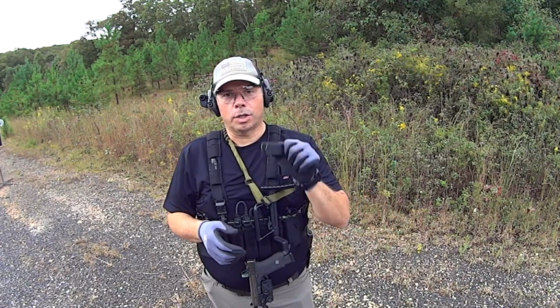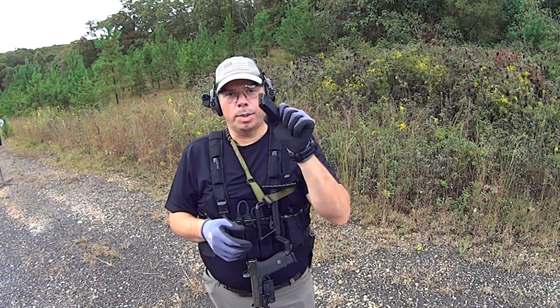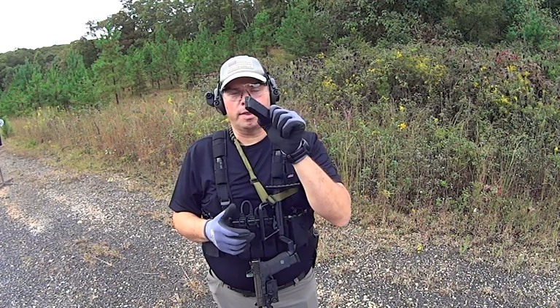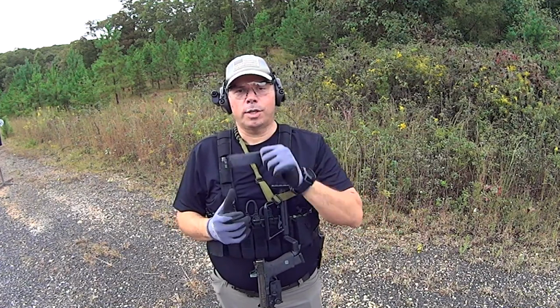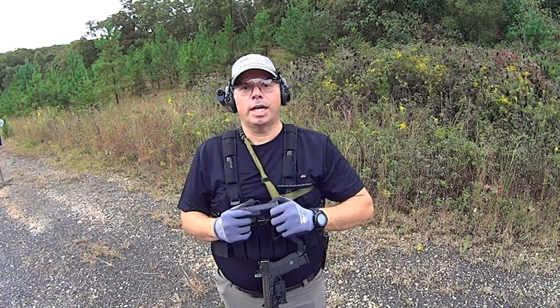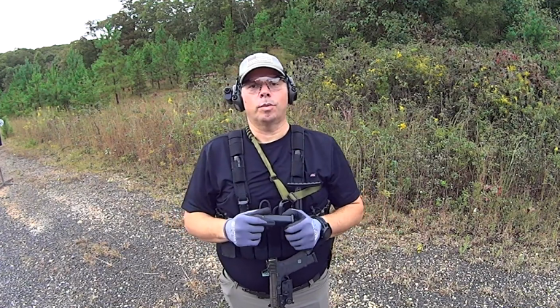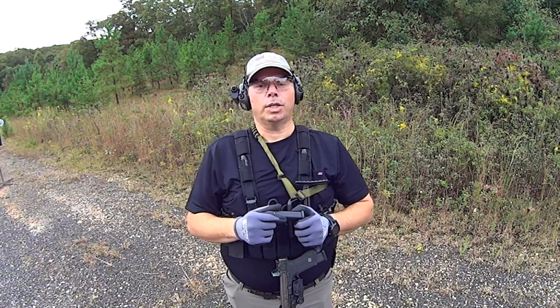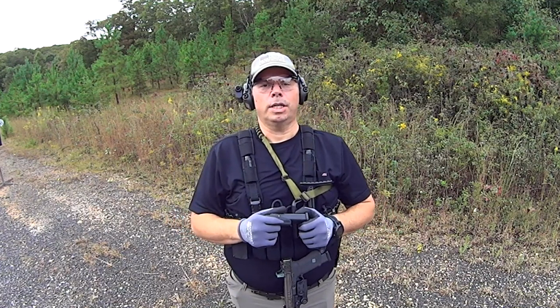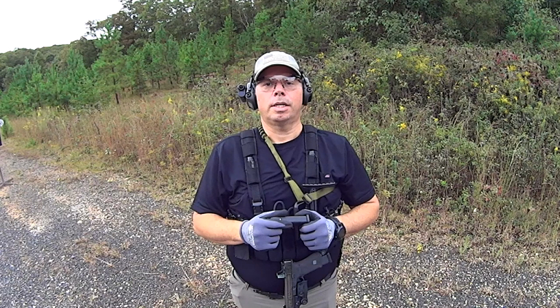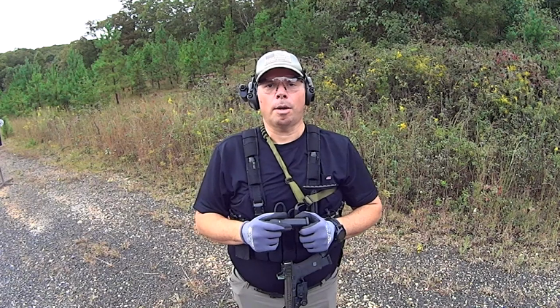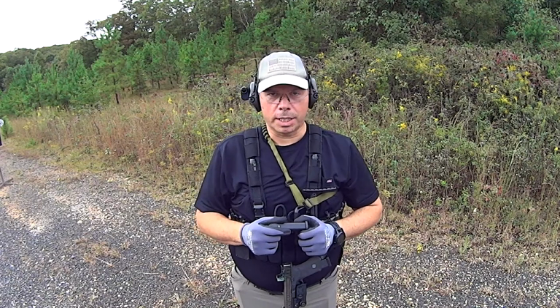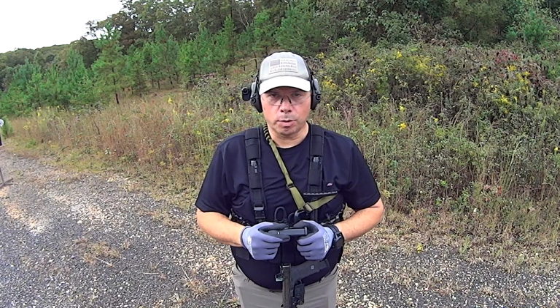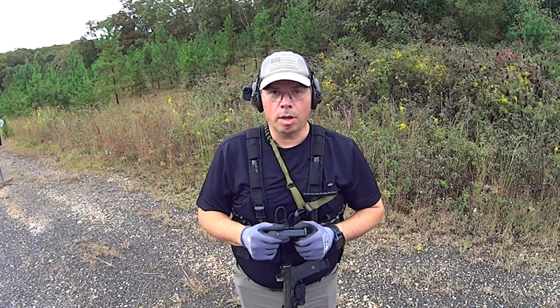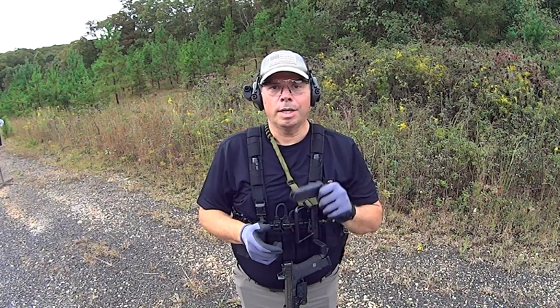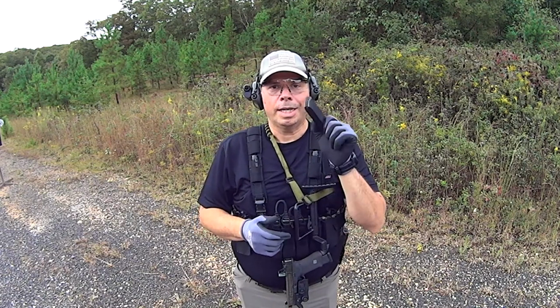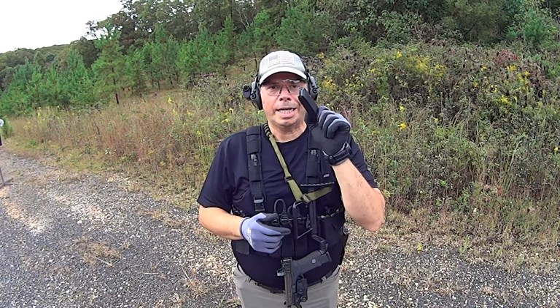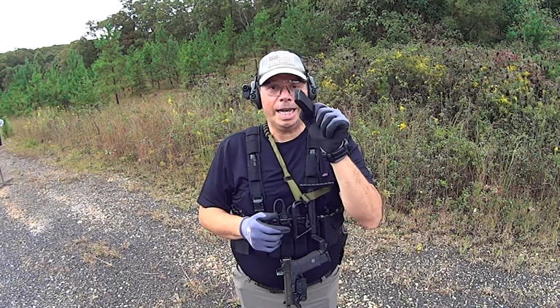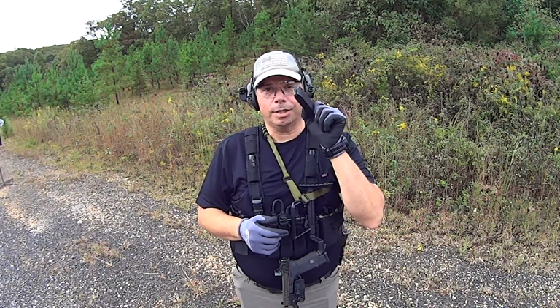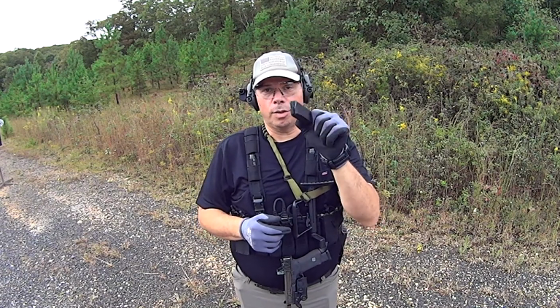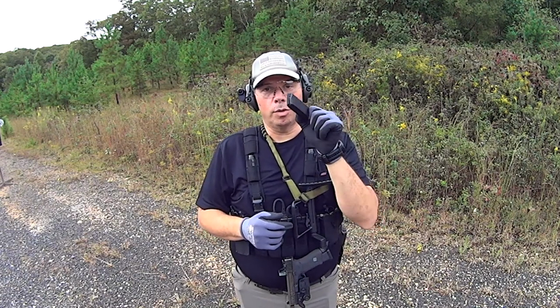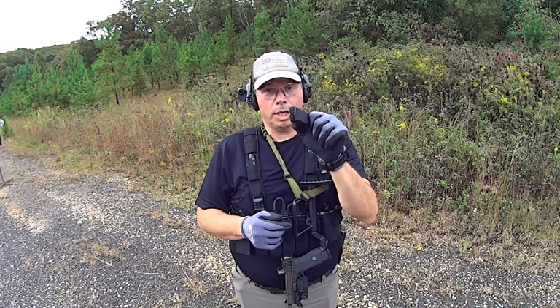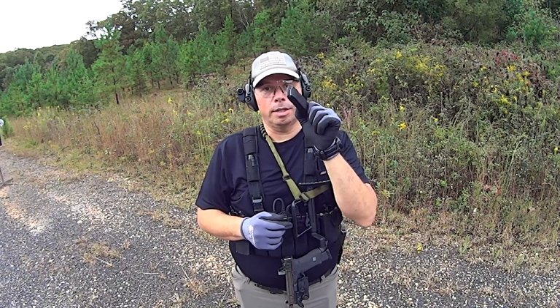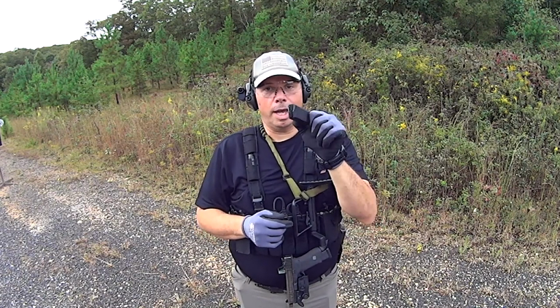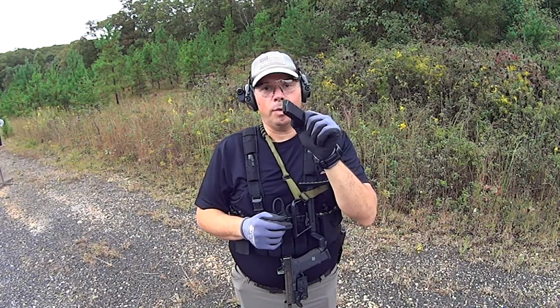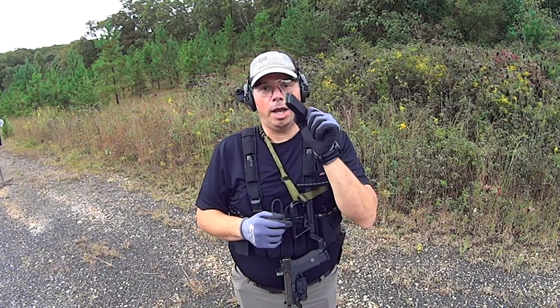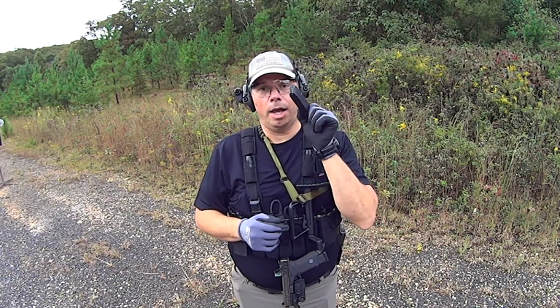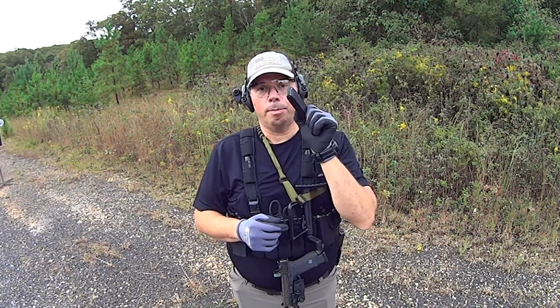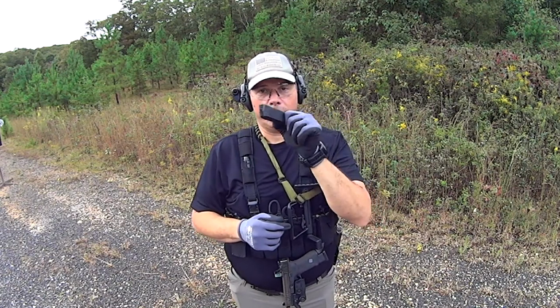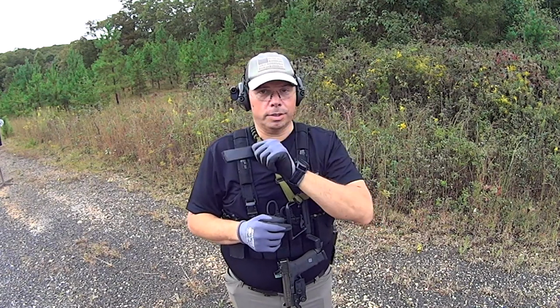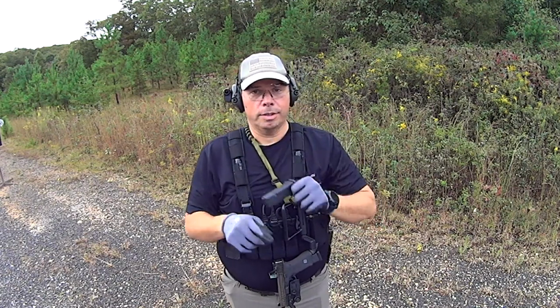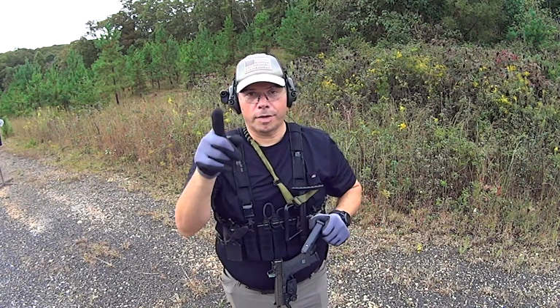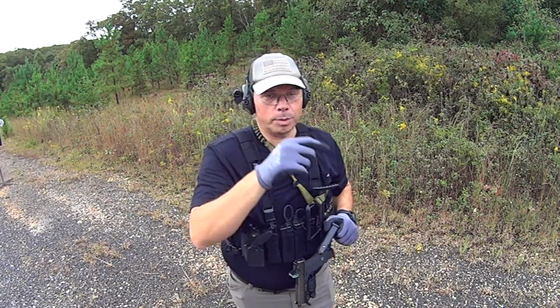As always, I thank you guys for watching. God bless you all. Get those guns out and practice. Have a good one.